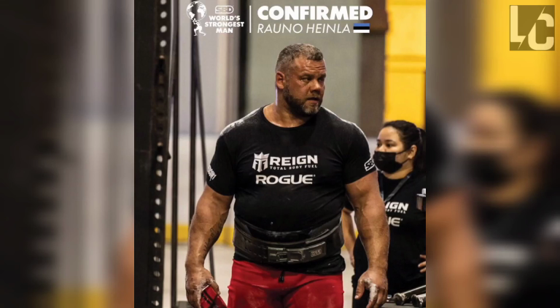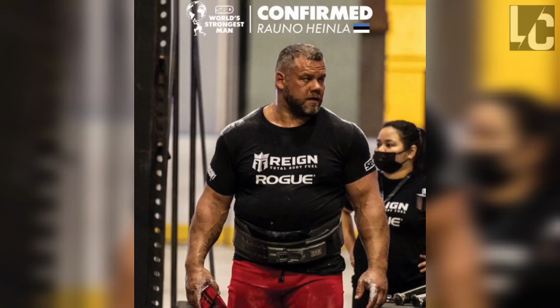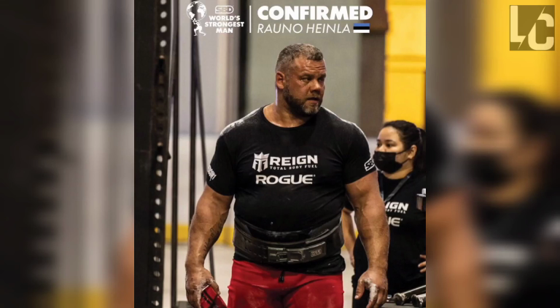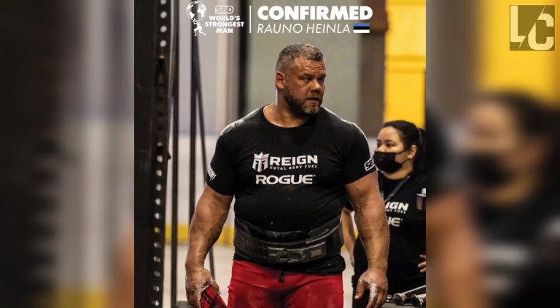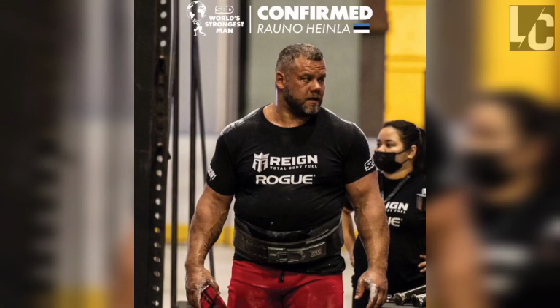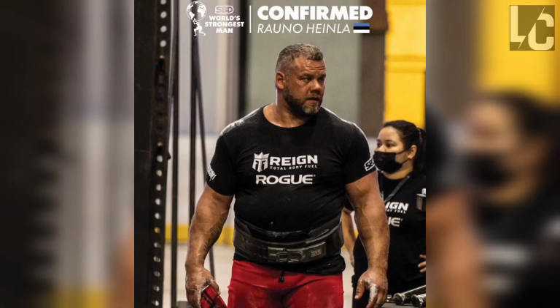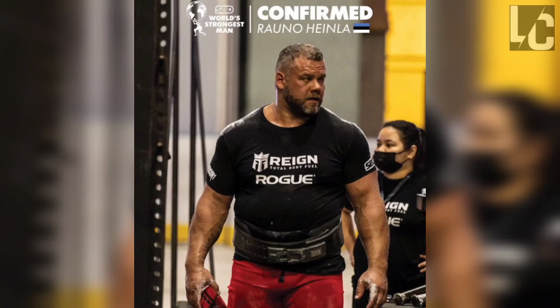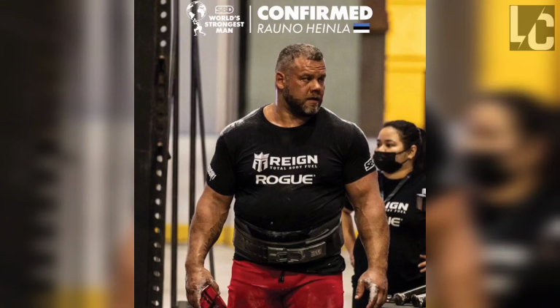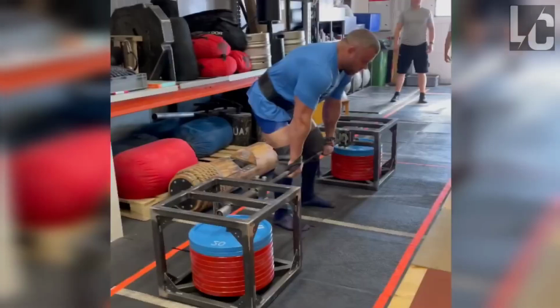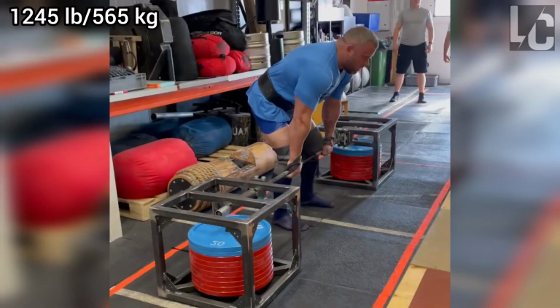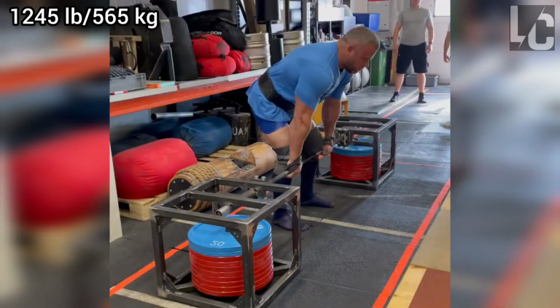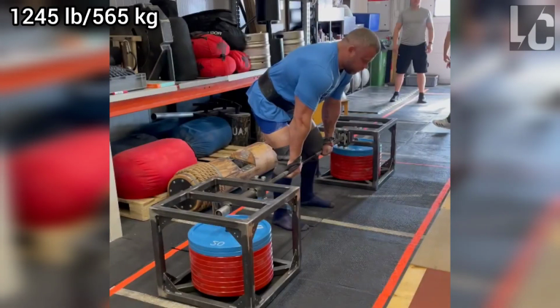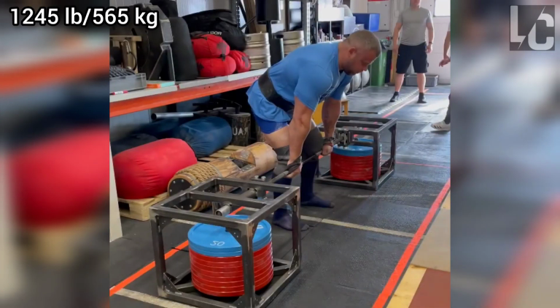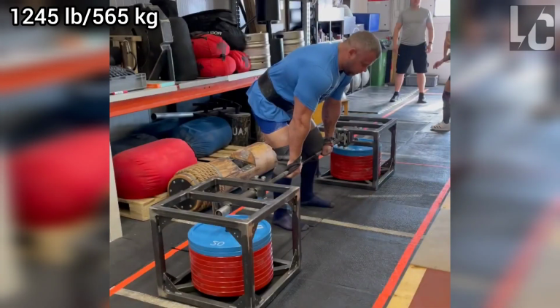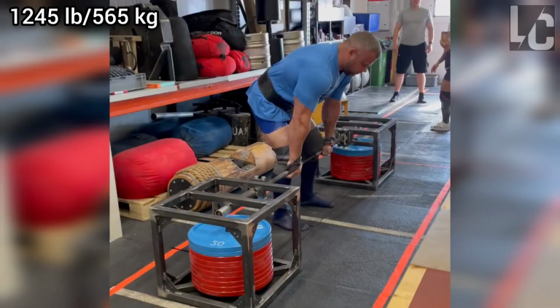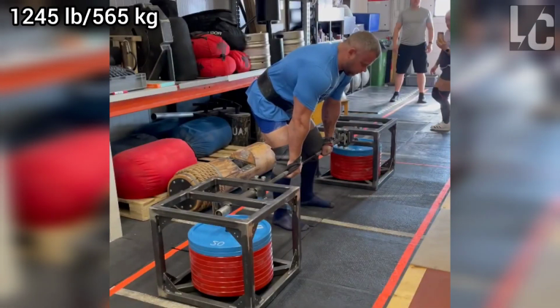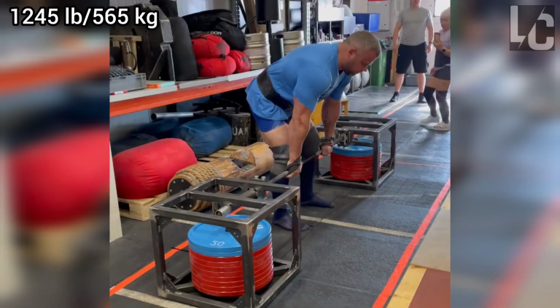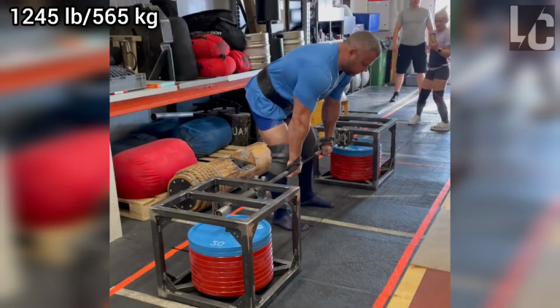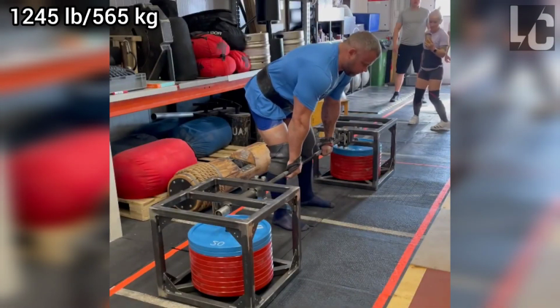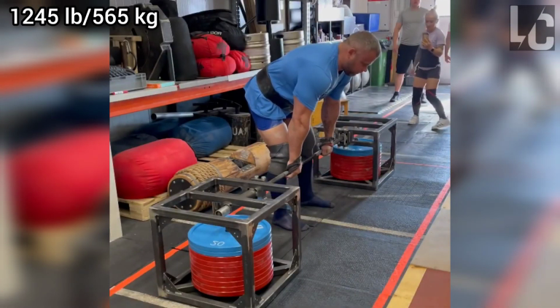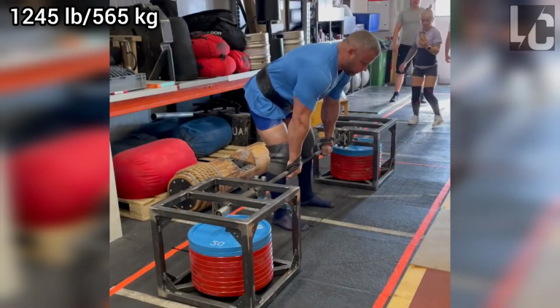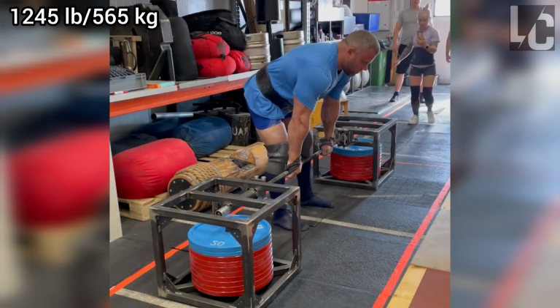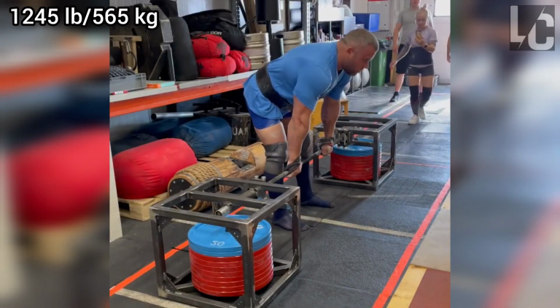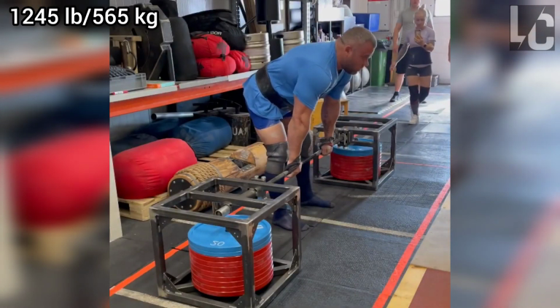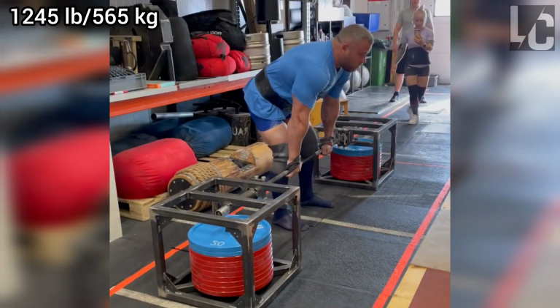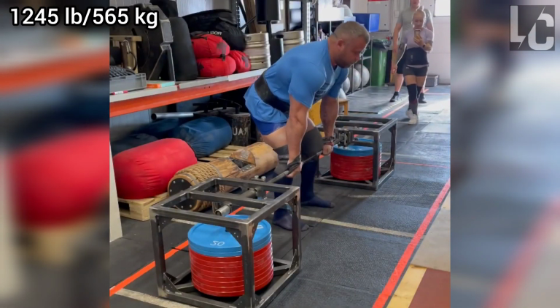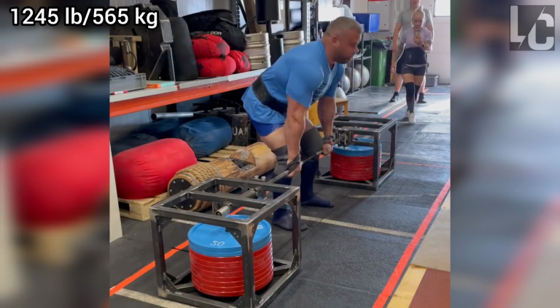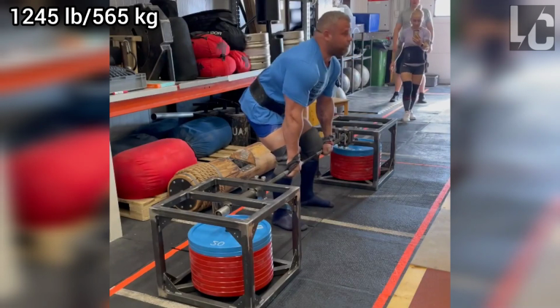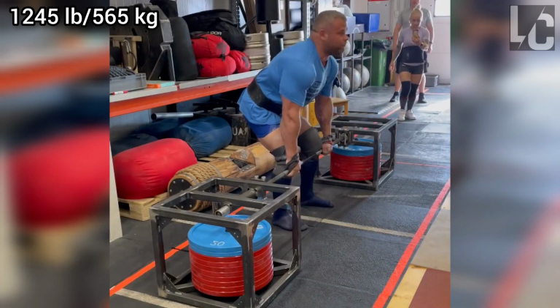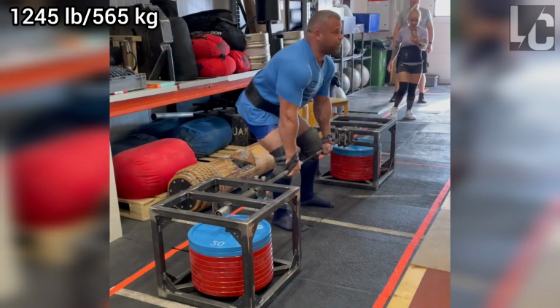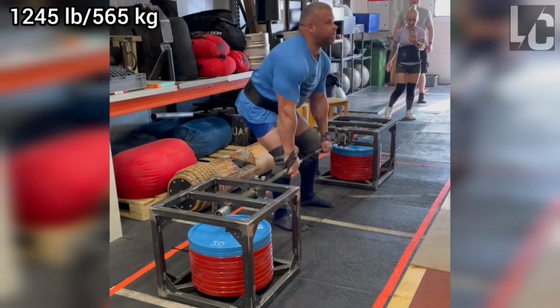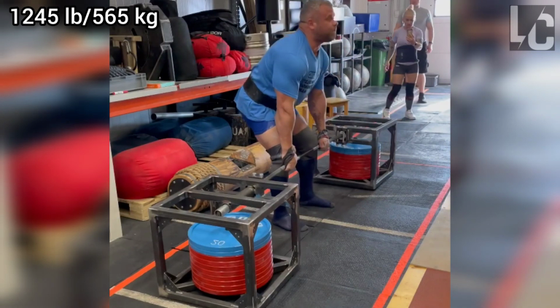Welcome to Lifter's Club. In this video, we will look at the final pulling performance of Rauno Heinle.